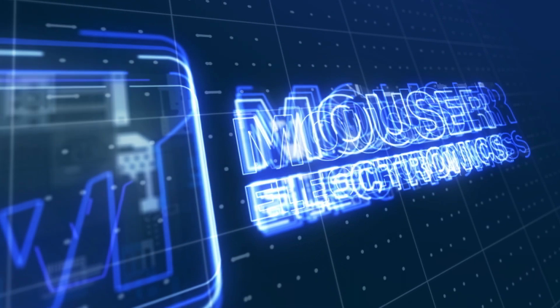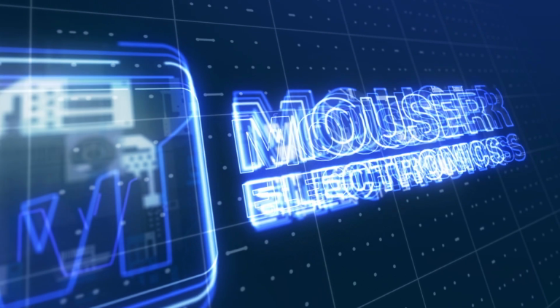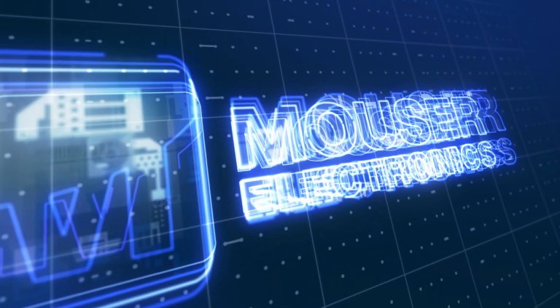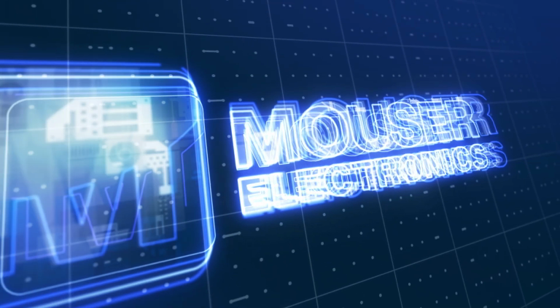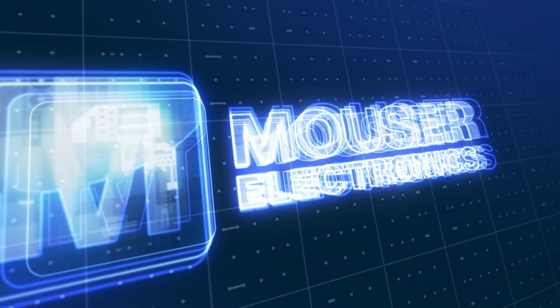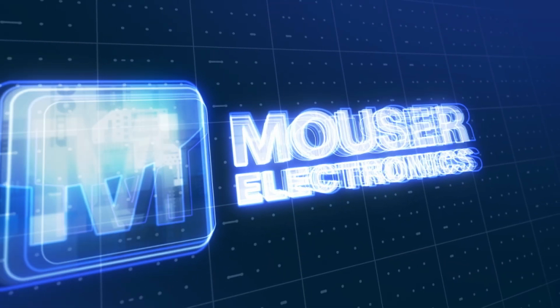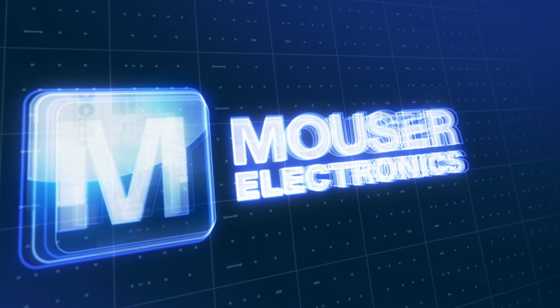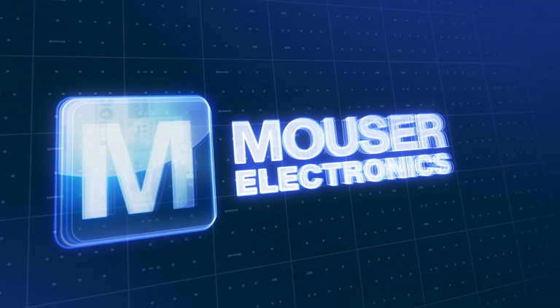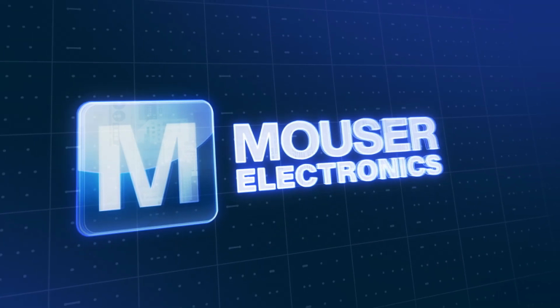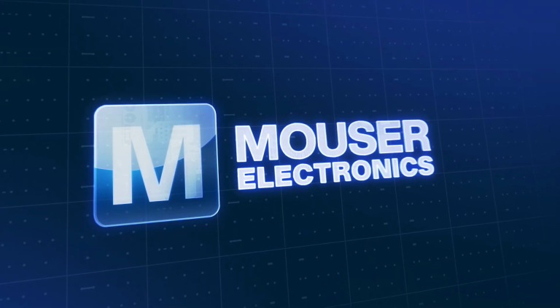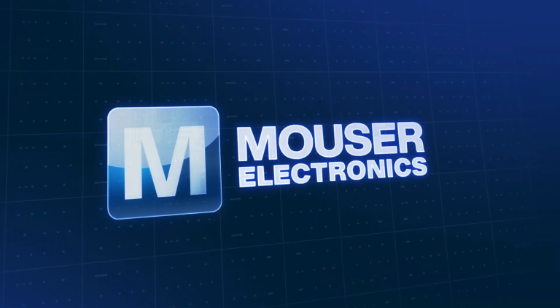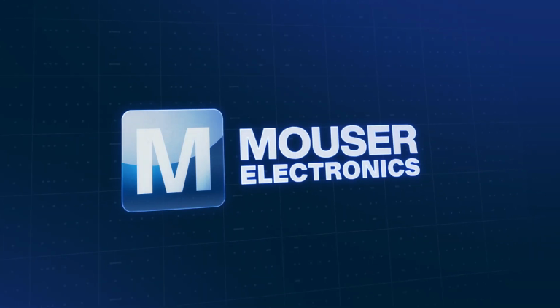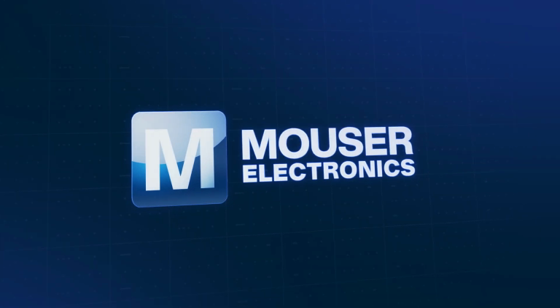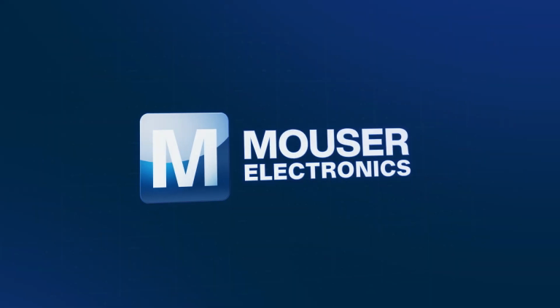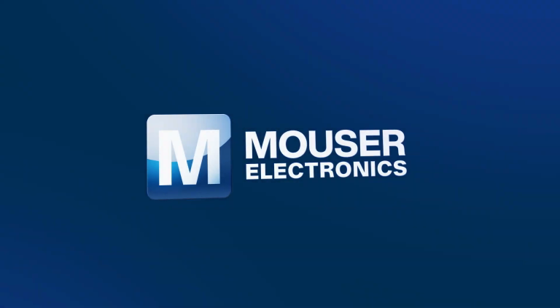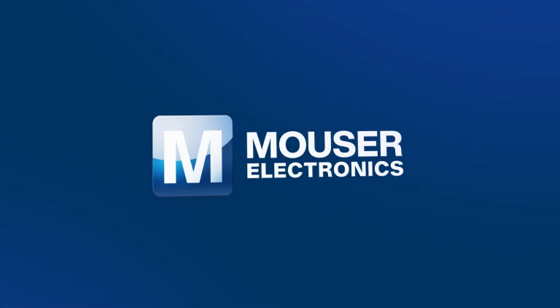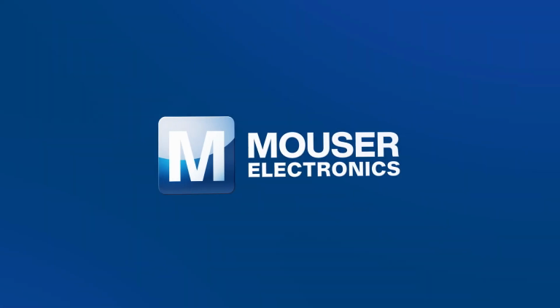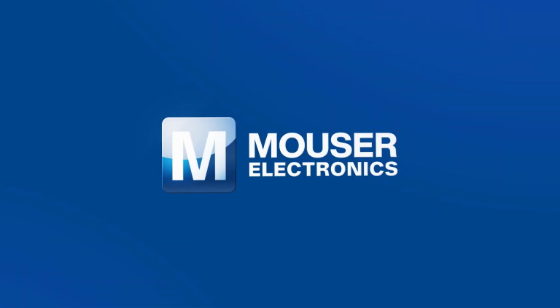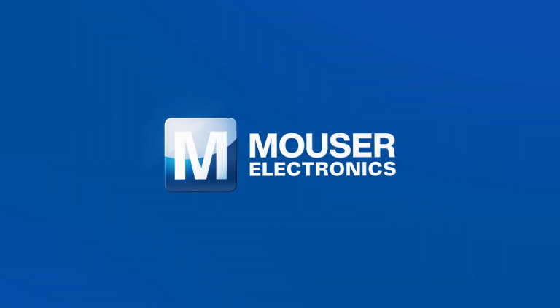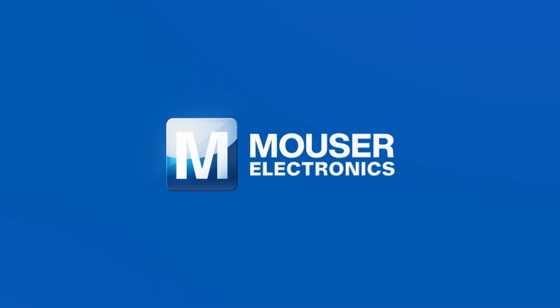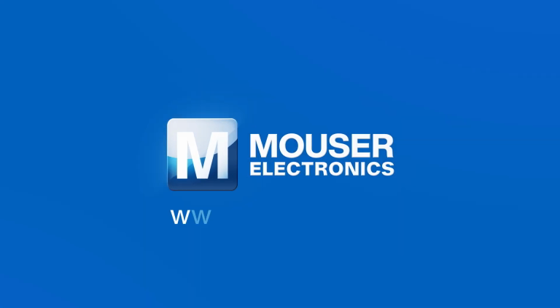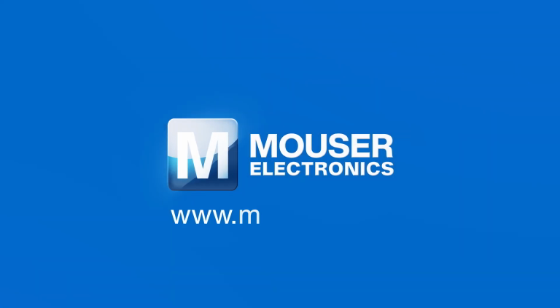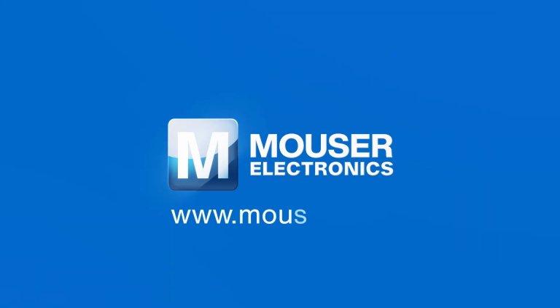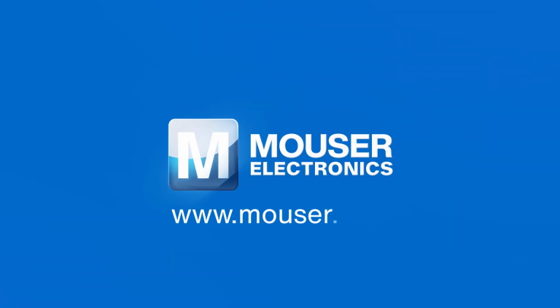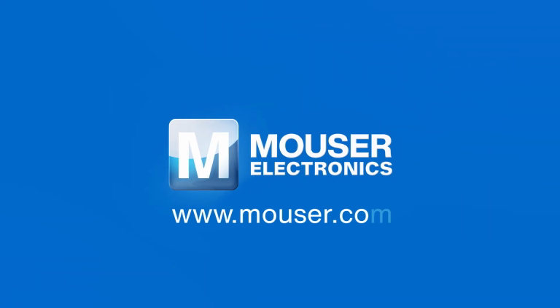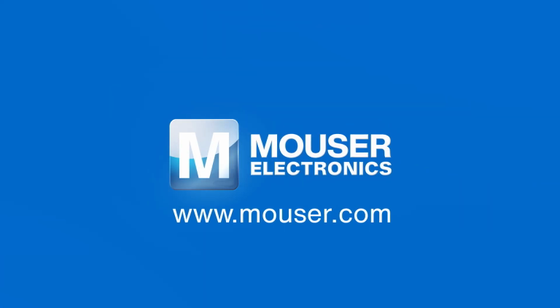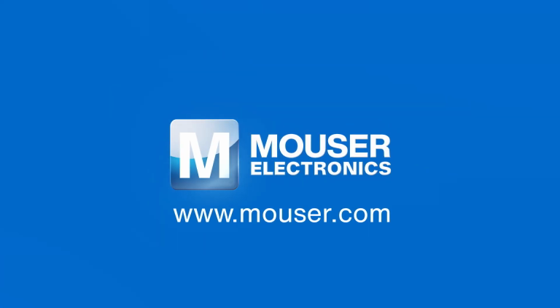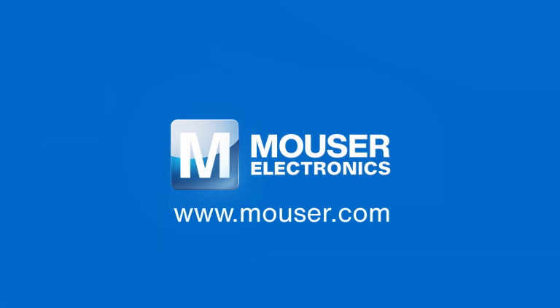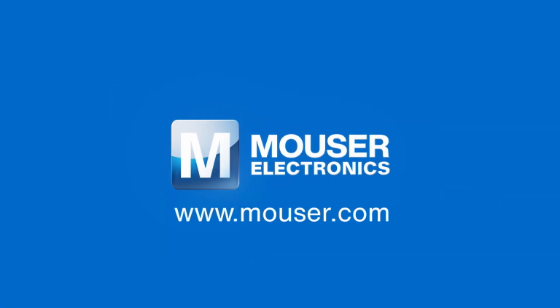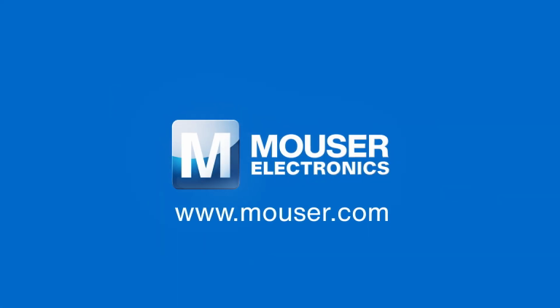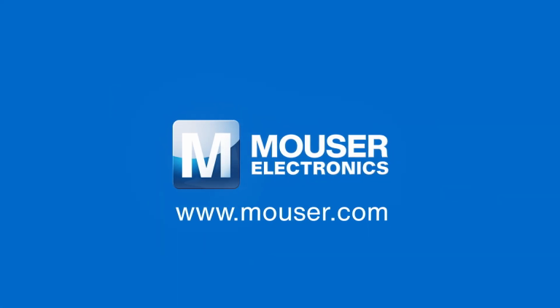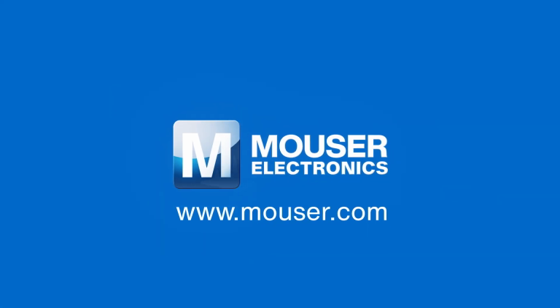For more information about Mouser's products and solutions for electric scooters, please visit www.mouser.com.